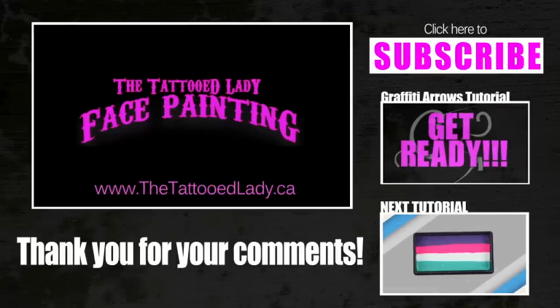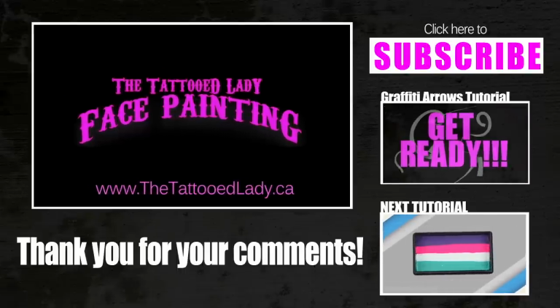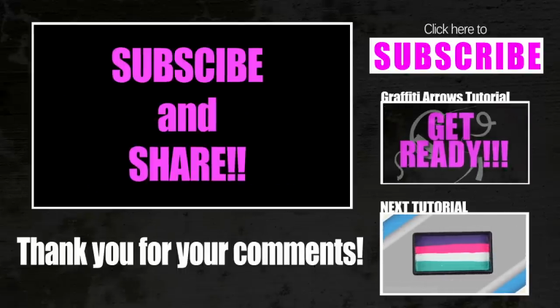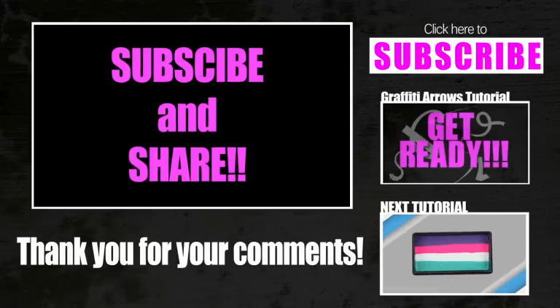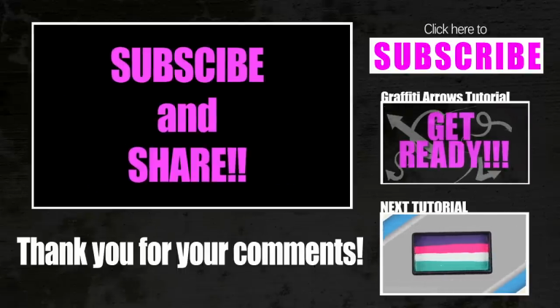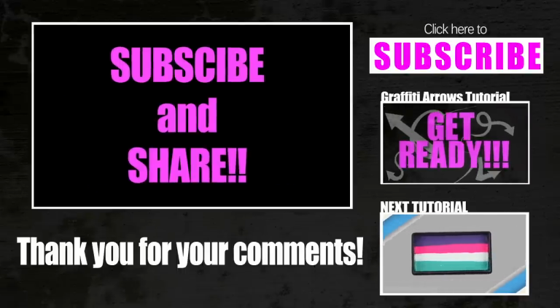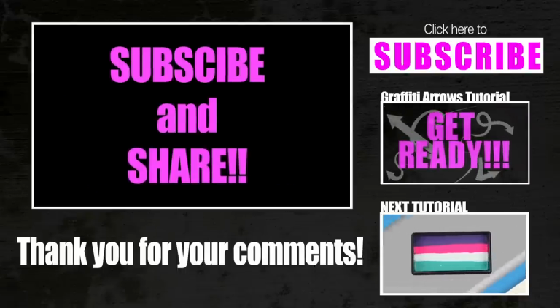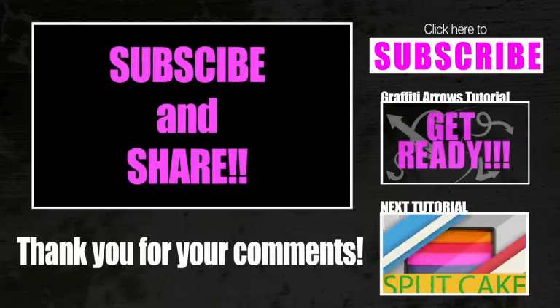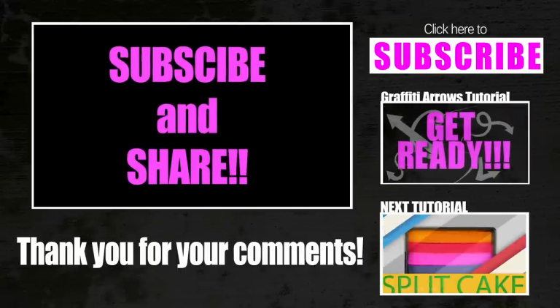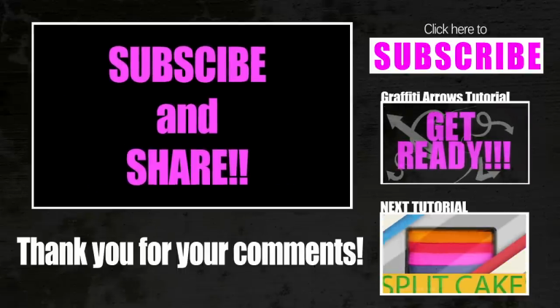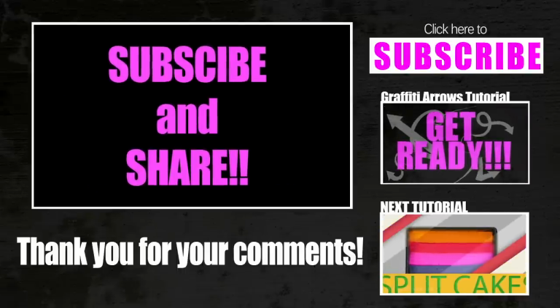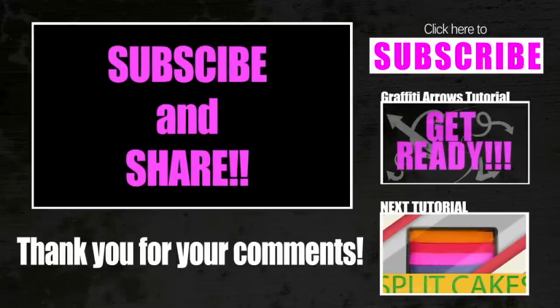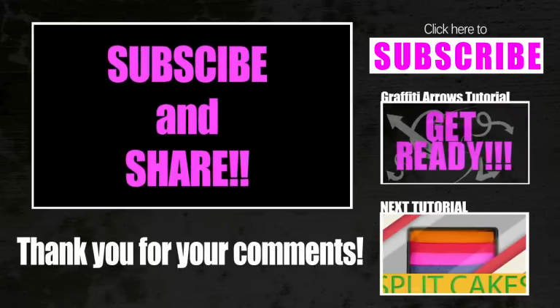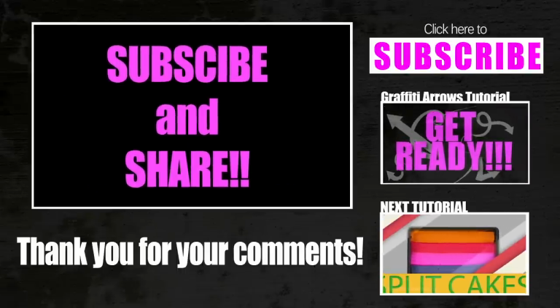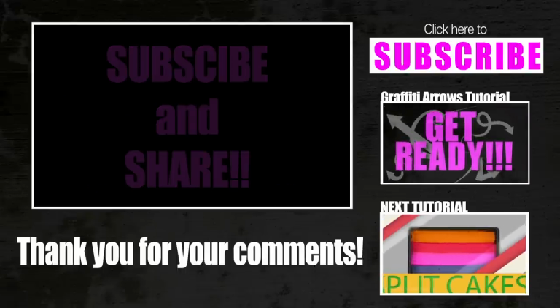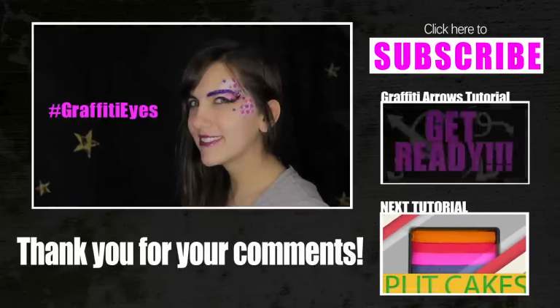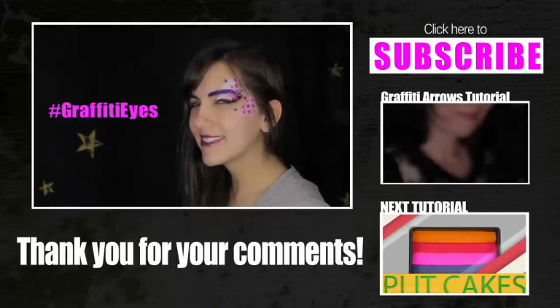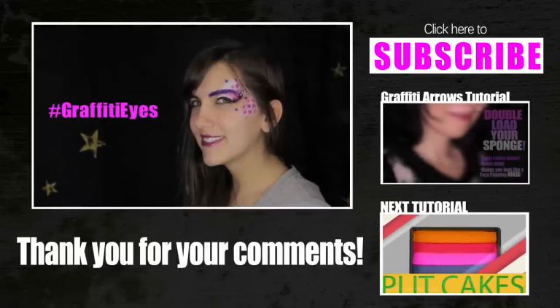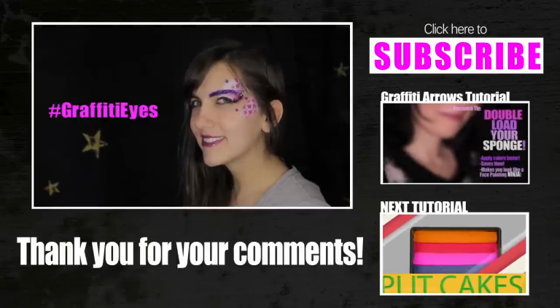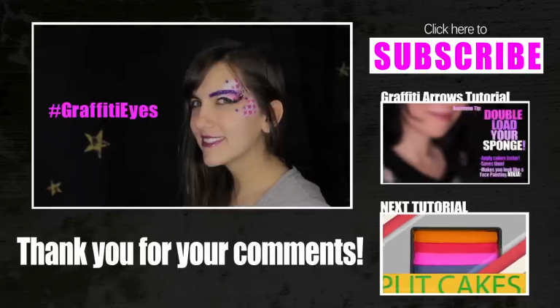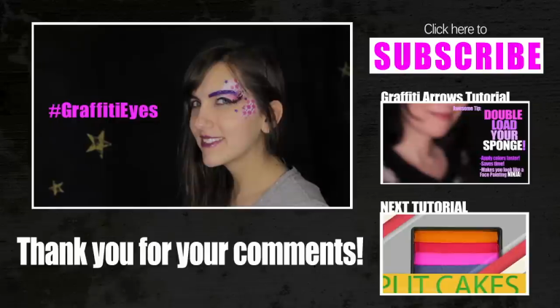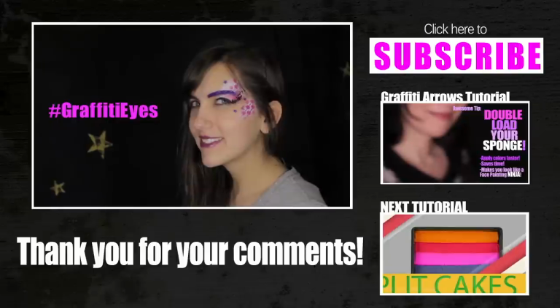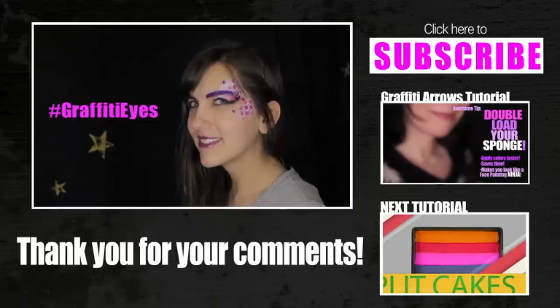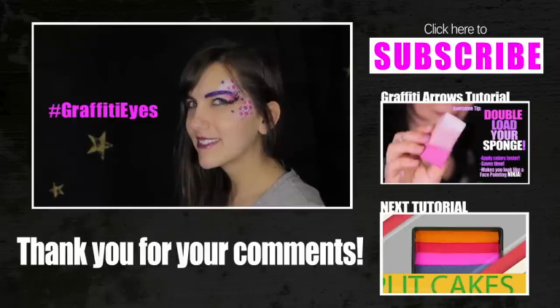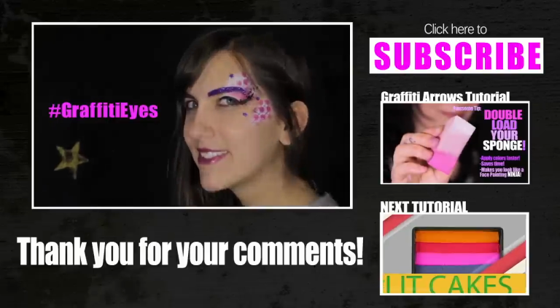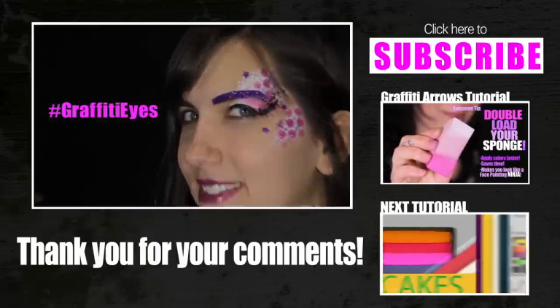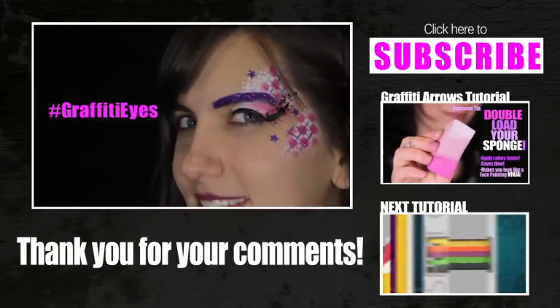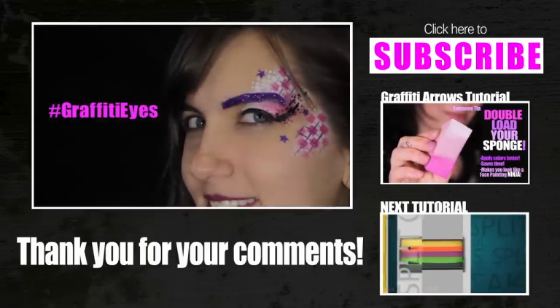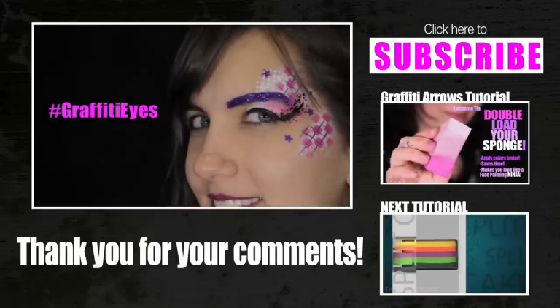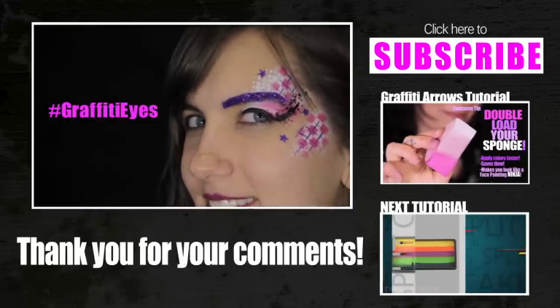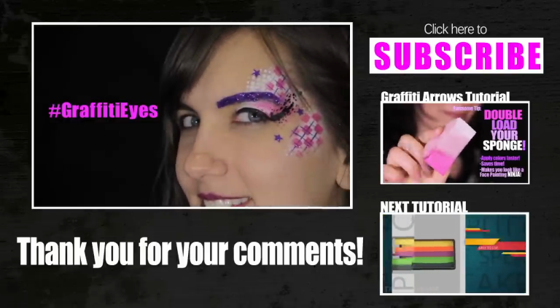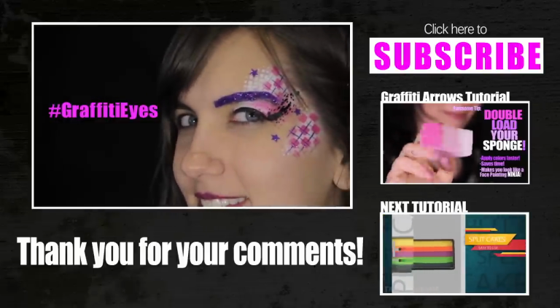Please keep sharing your artwork with me, my friends. I can't wait to see what you can do with these new stencils.